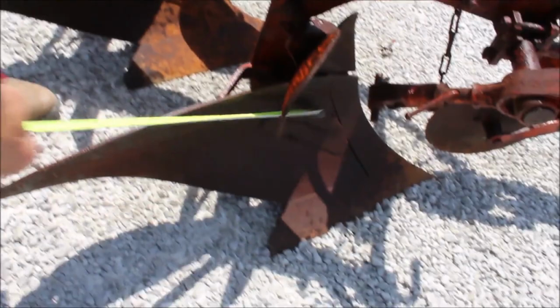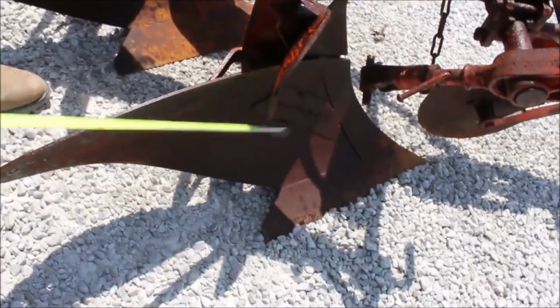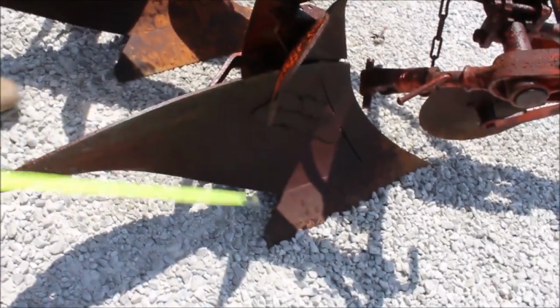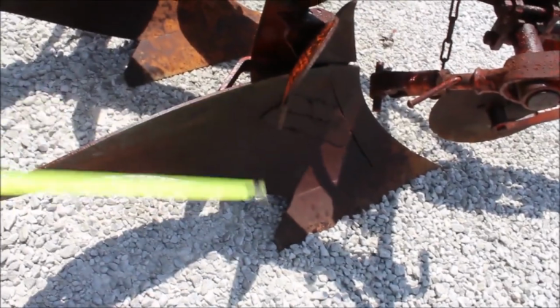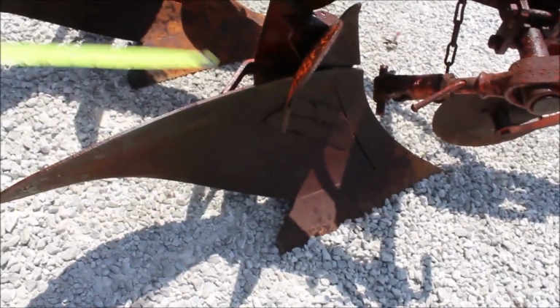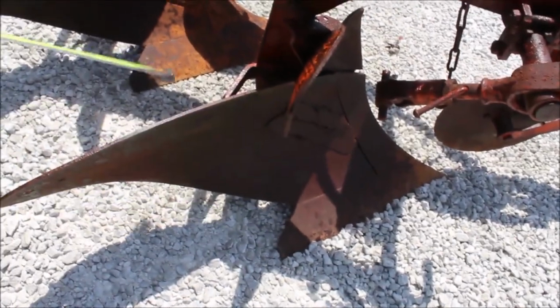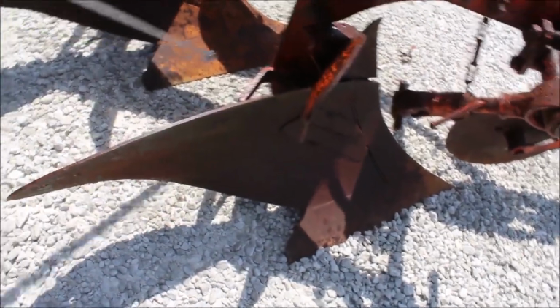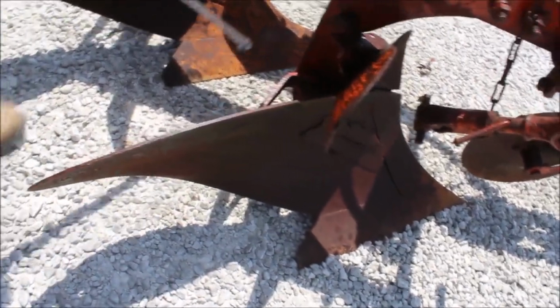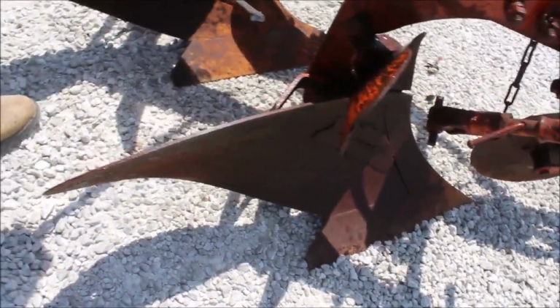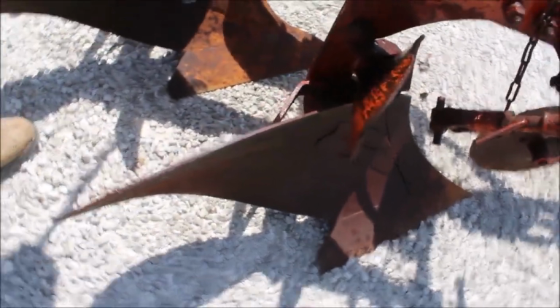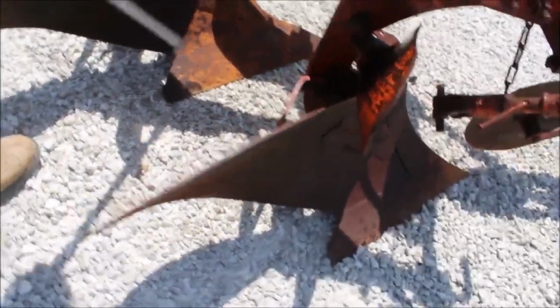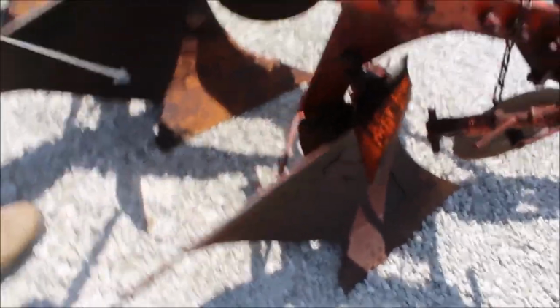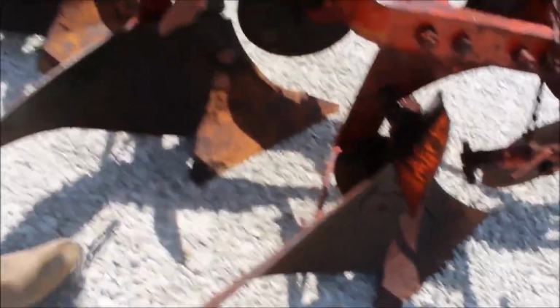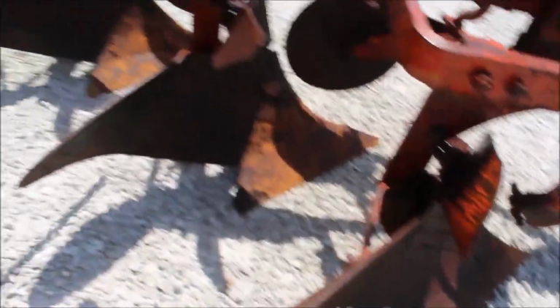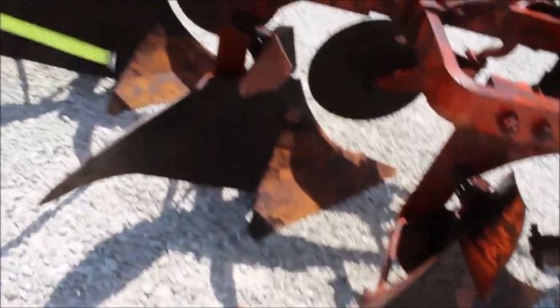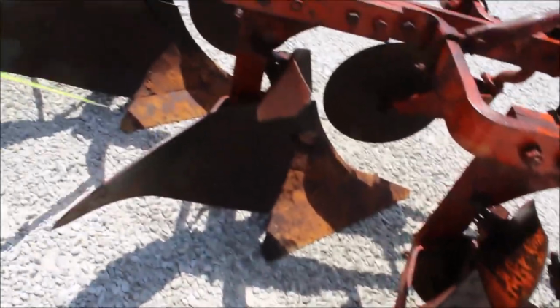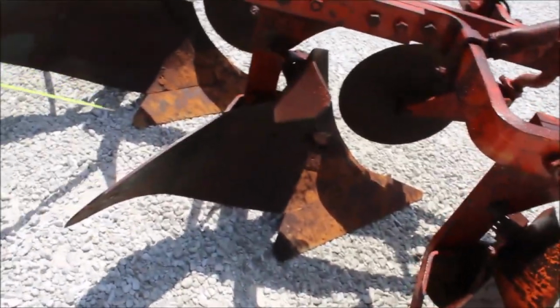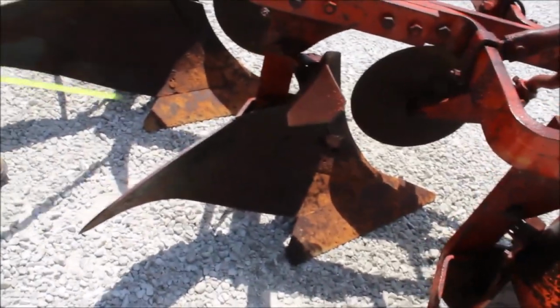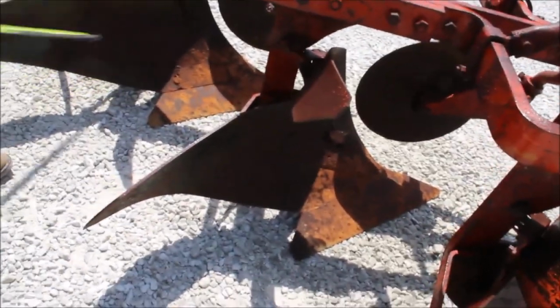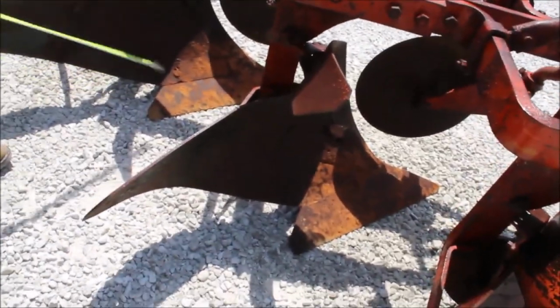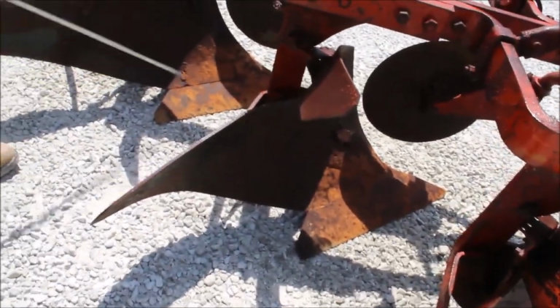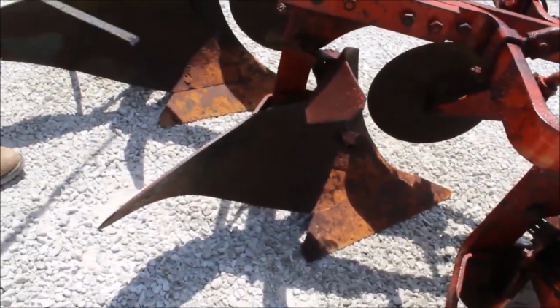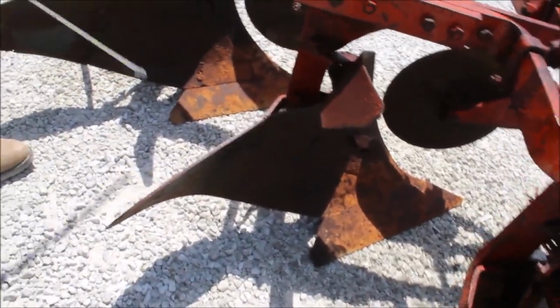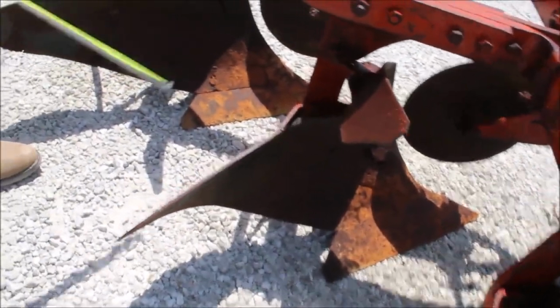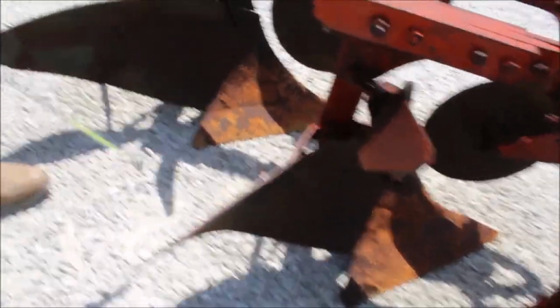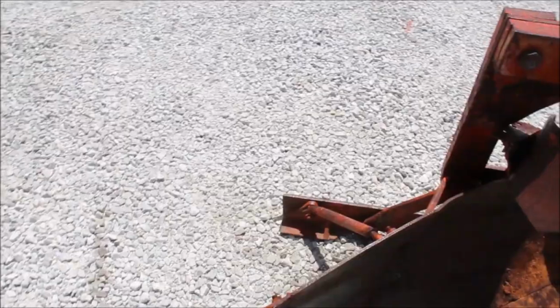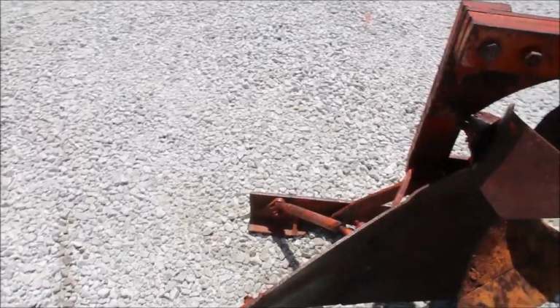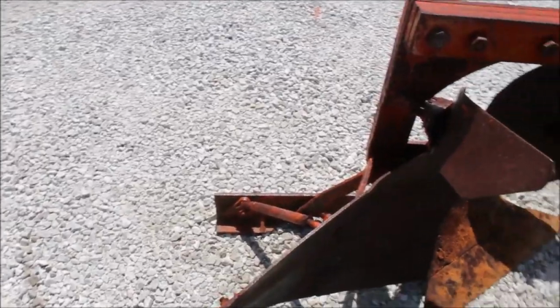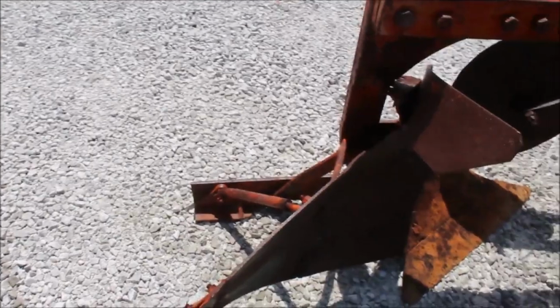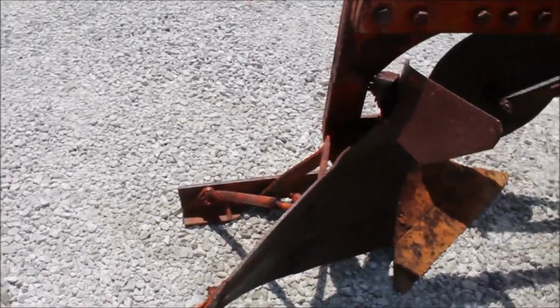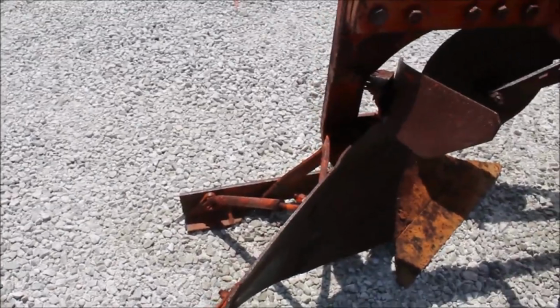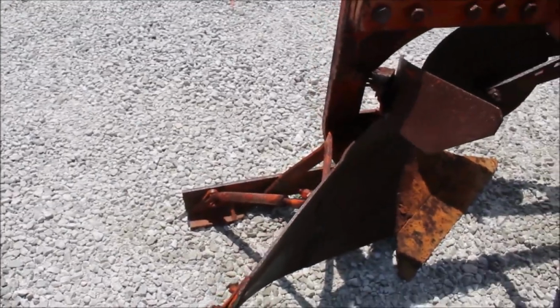That one's had a splice on it, this one has, and that one — all three moldboards have been shop reinforced.